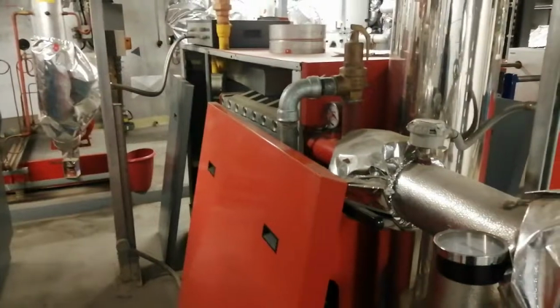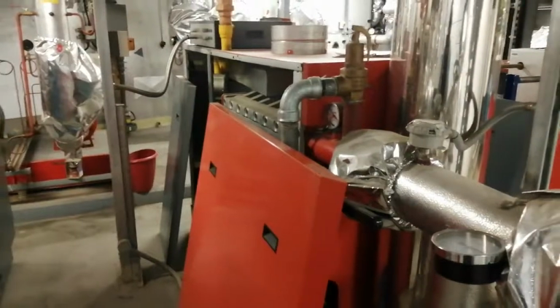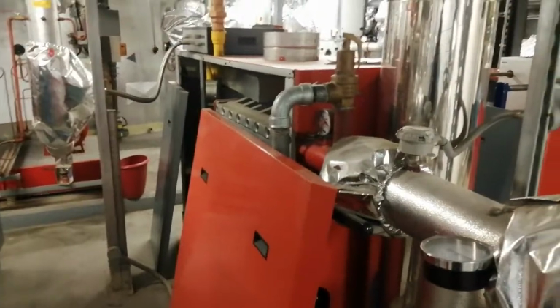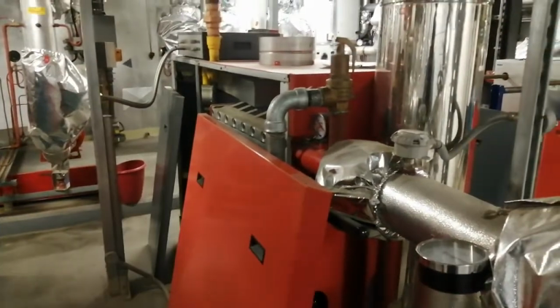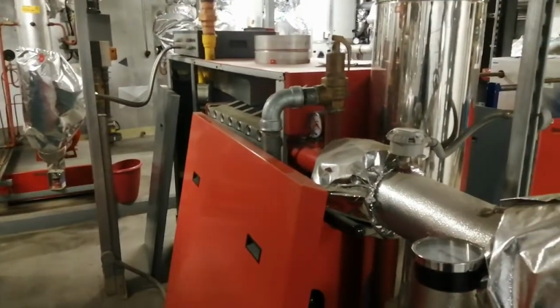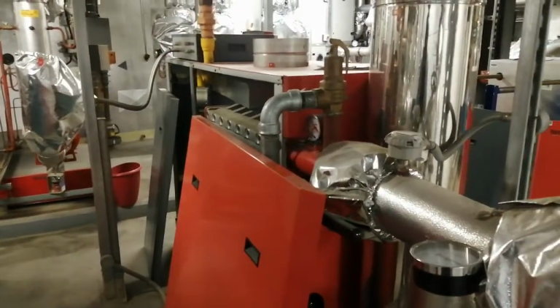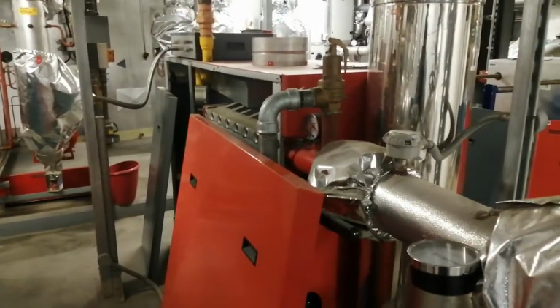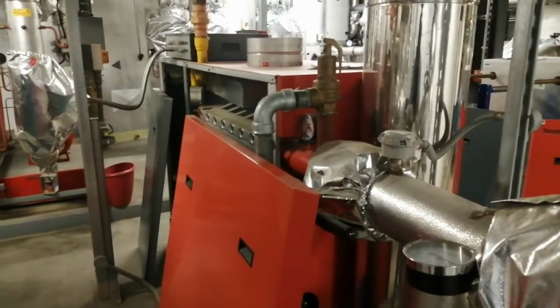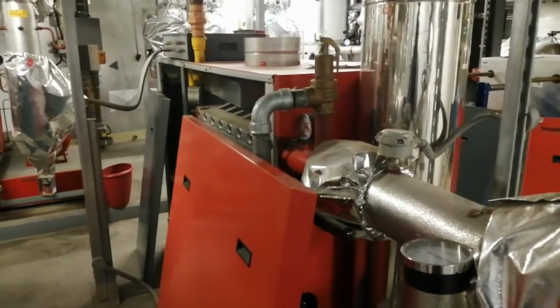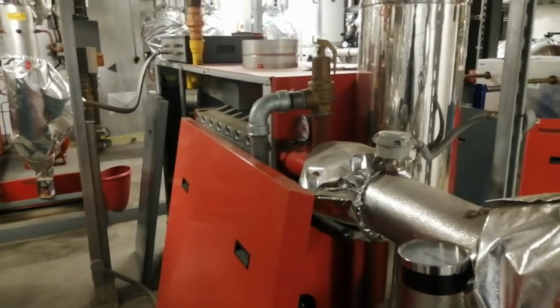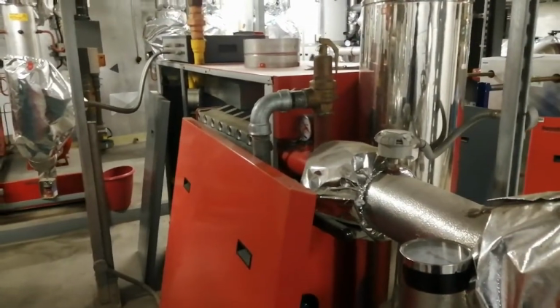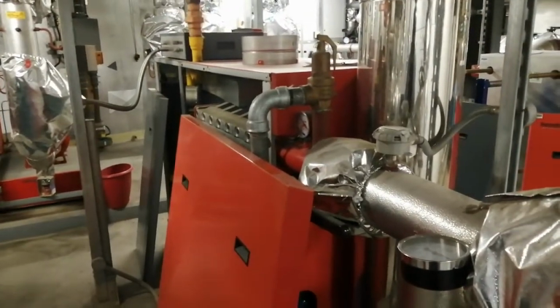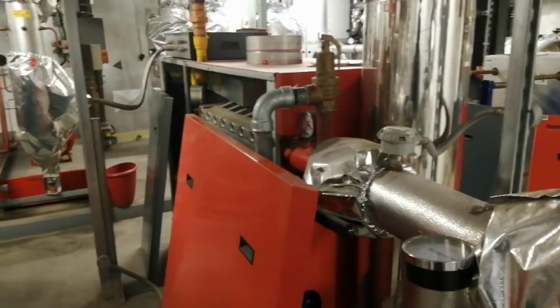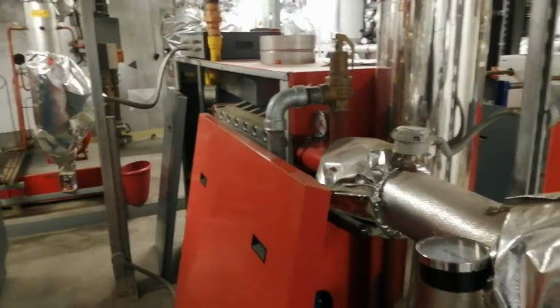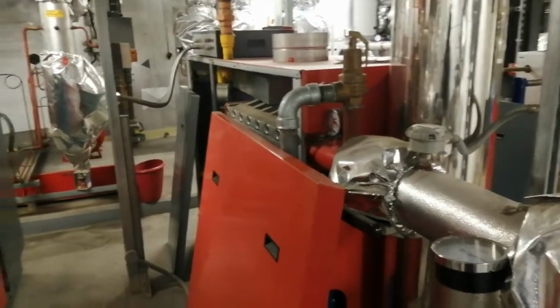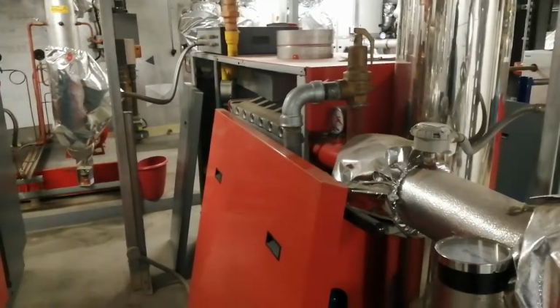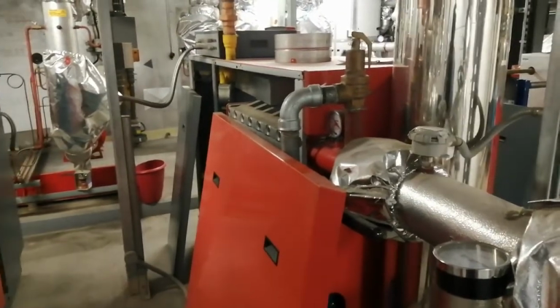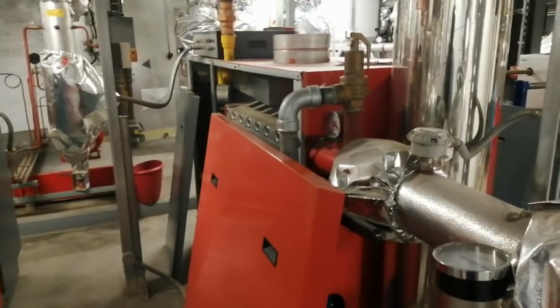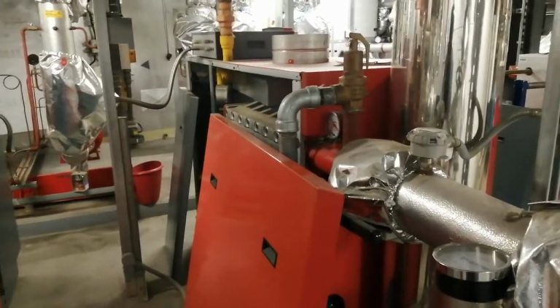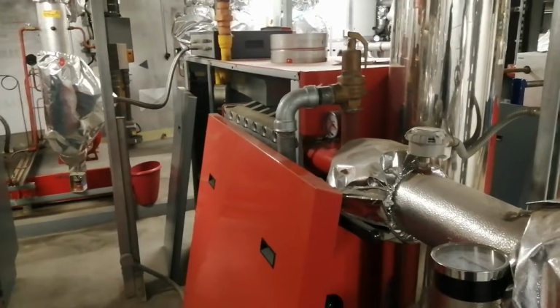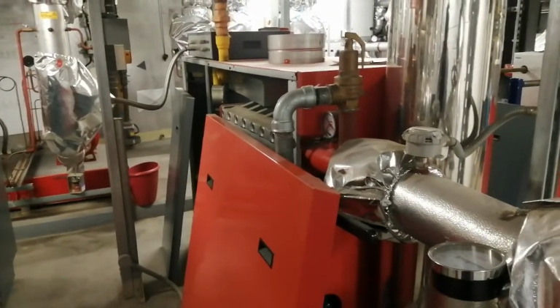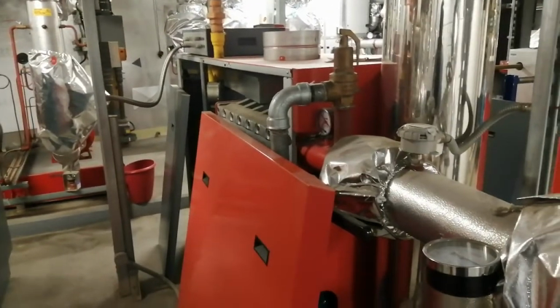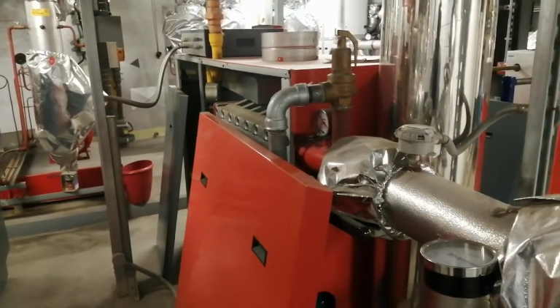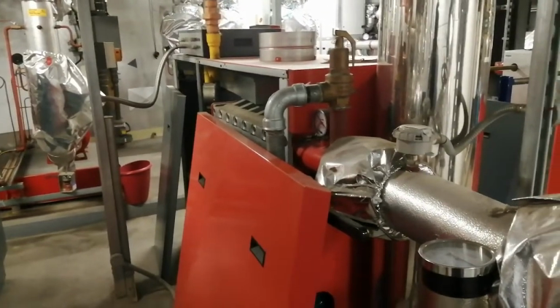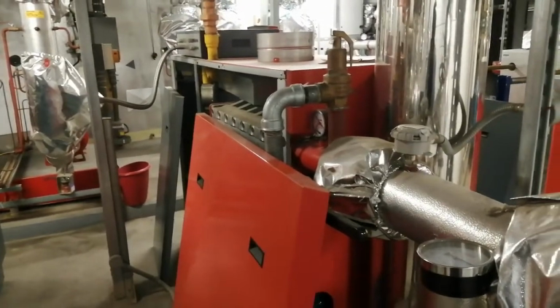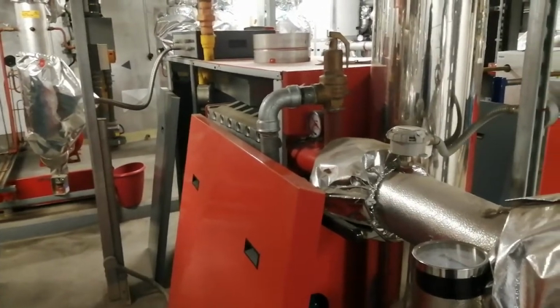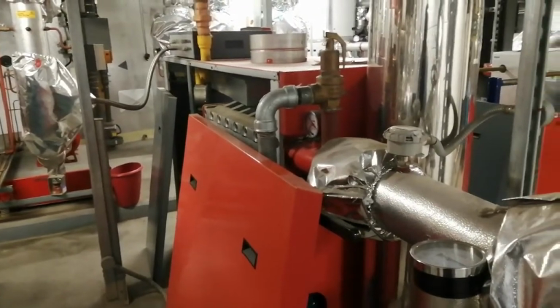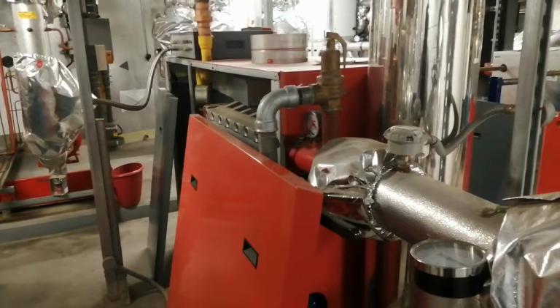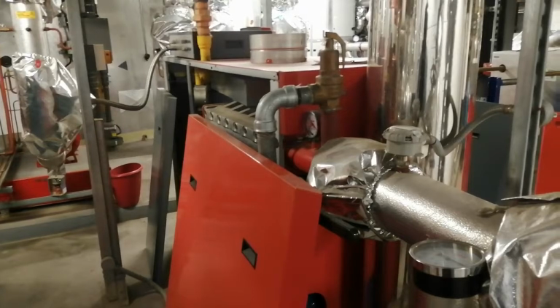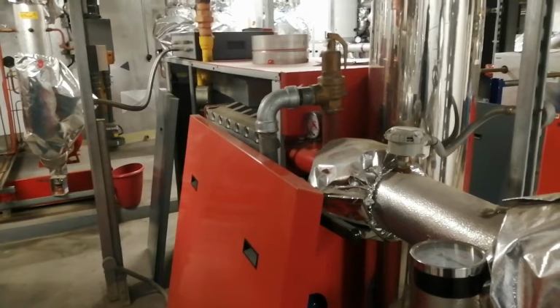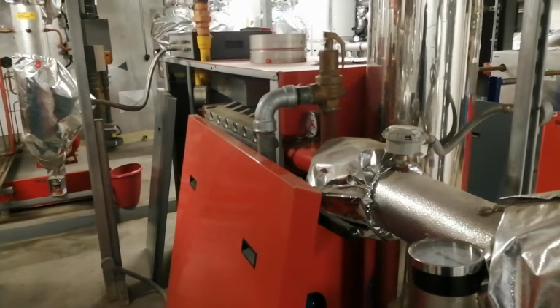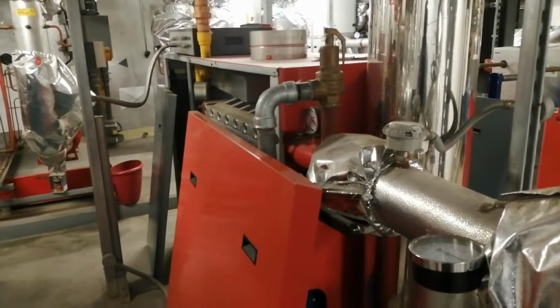Welcome to the Commercial Gas Engineer channel. Here we have this Remeha Gas 310 Eco.